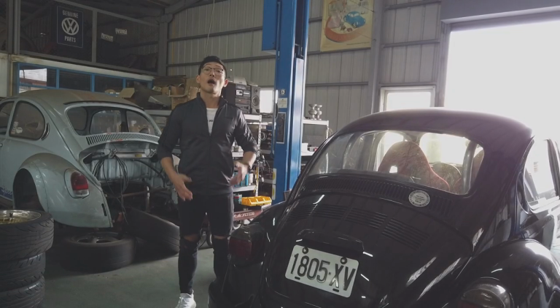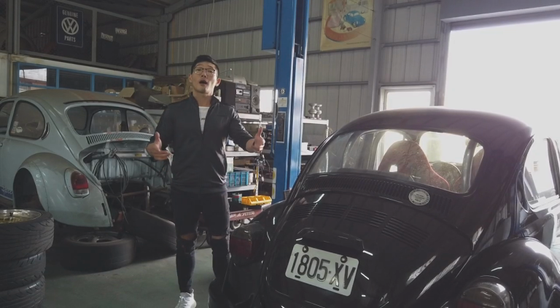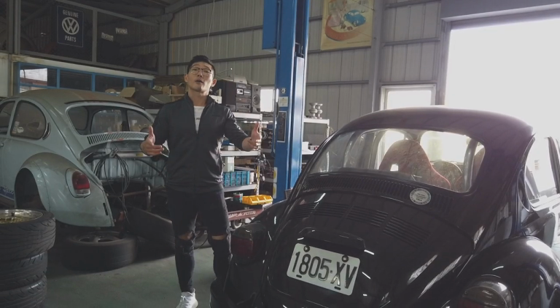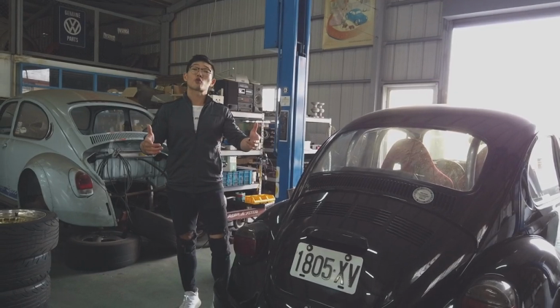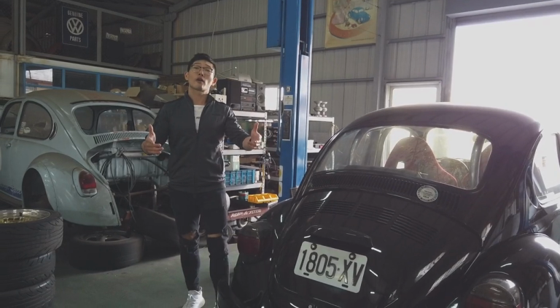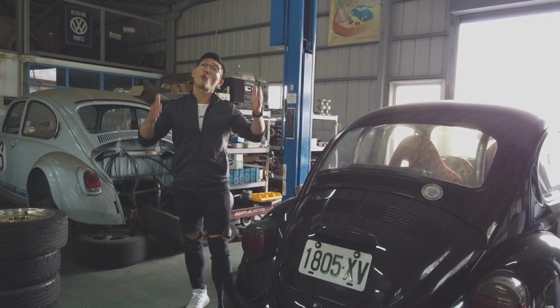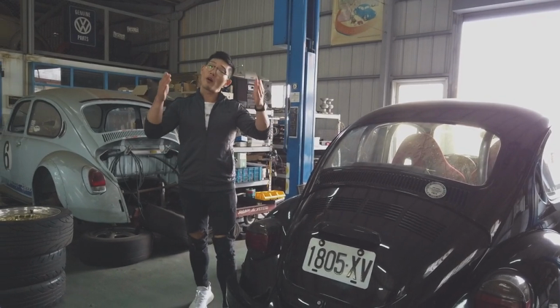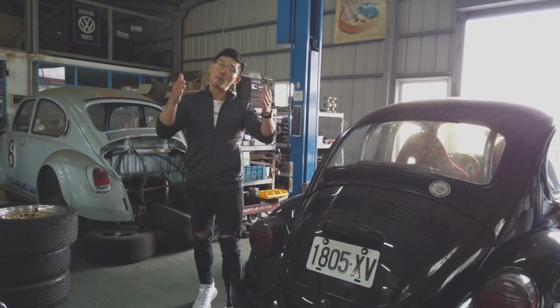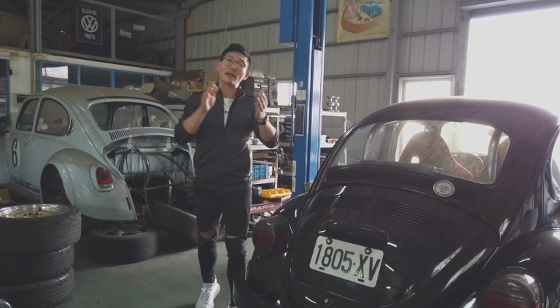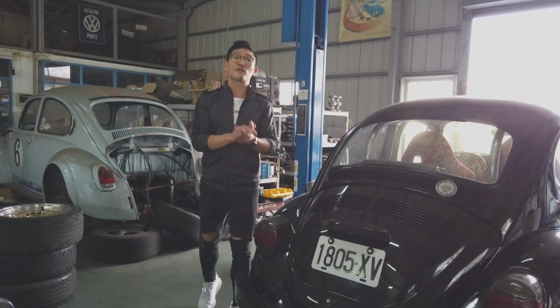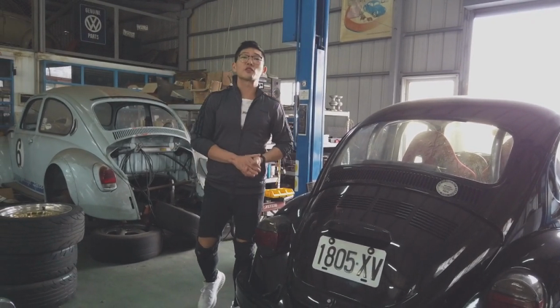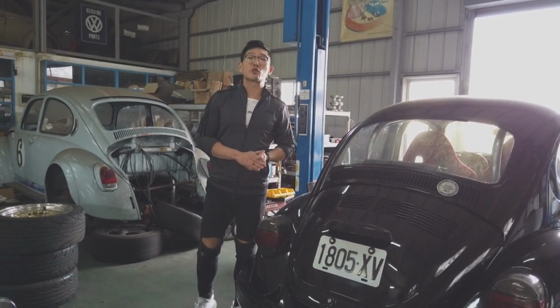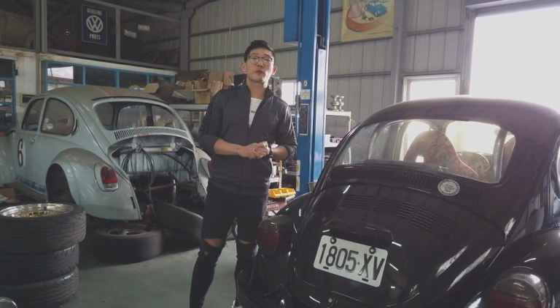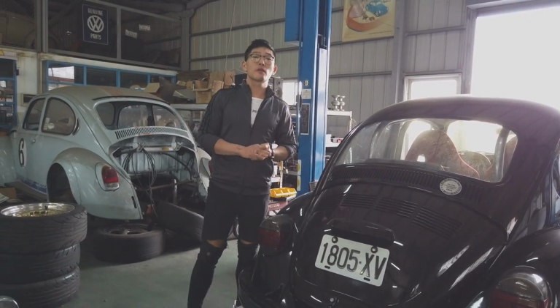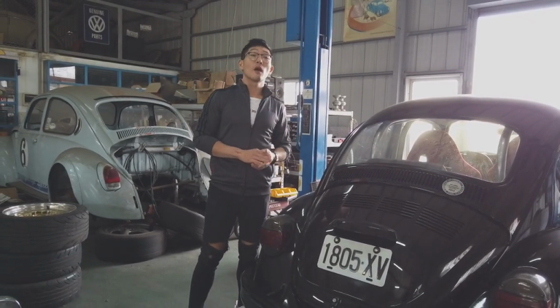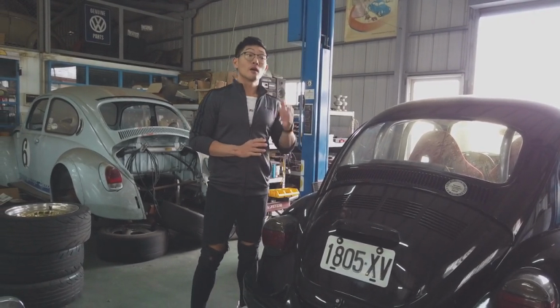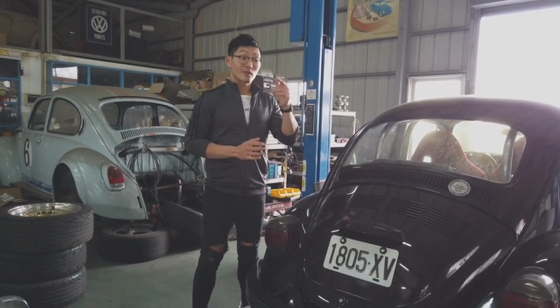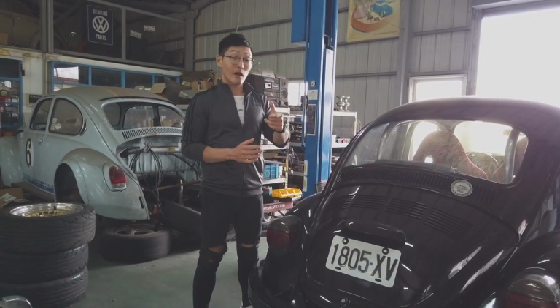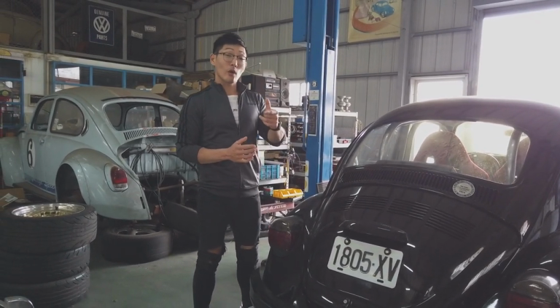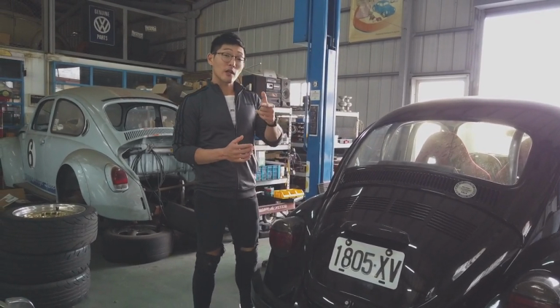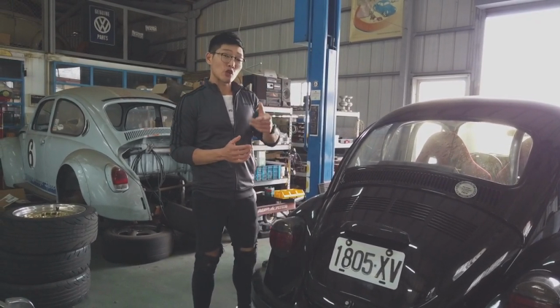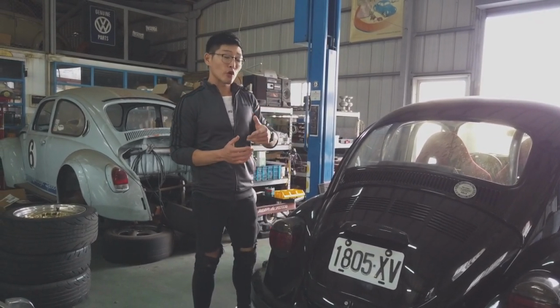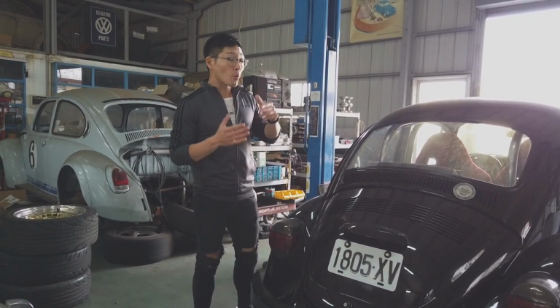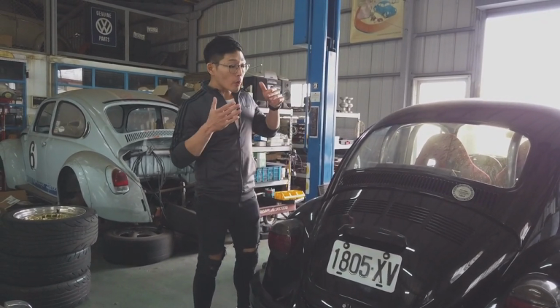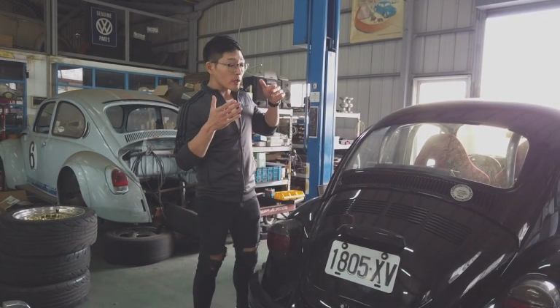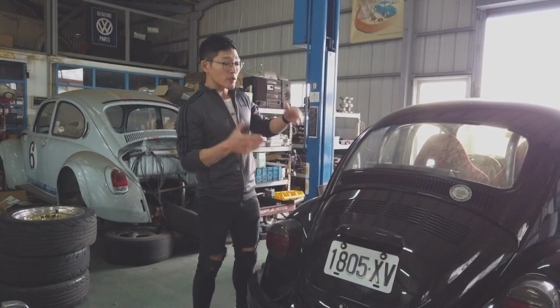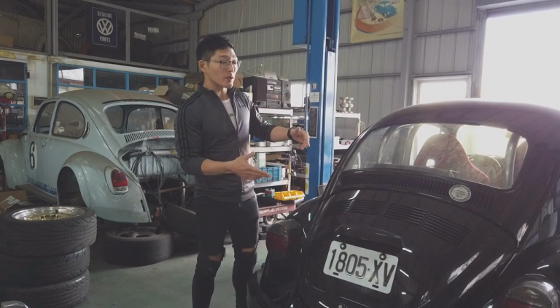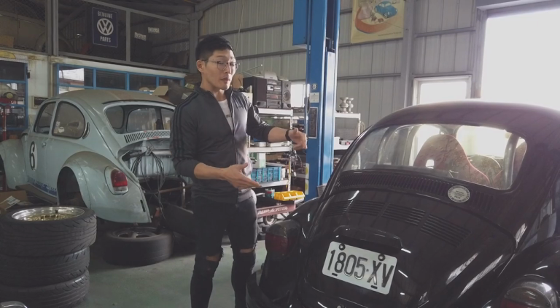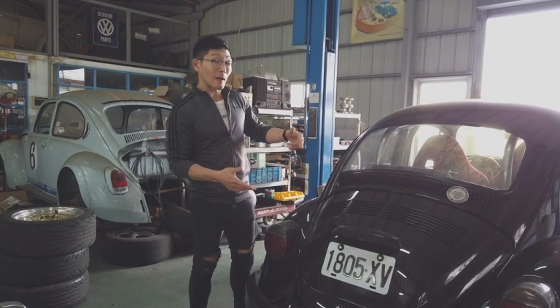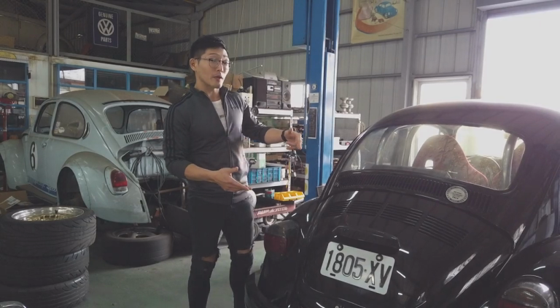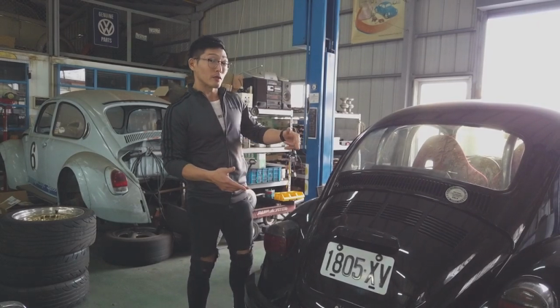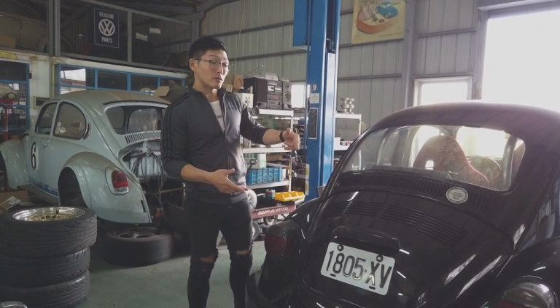Hi, I'm Trent. Welcome back to Vintage Speed. Today we're going to show you what we're going to do with the Black Beetle.